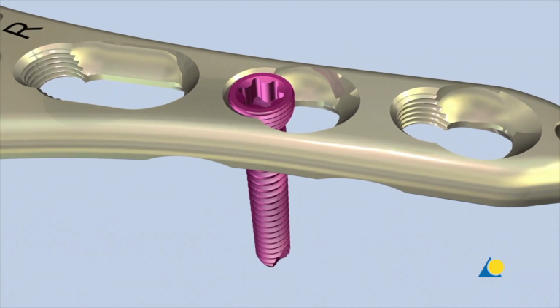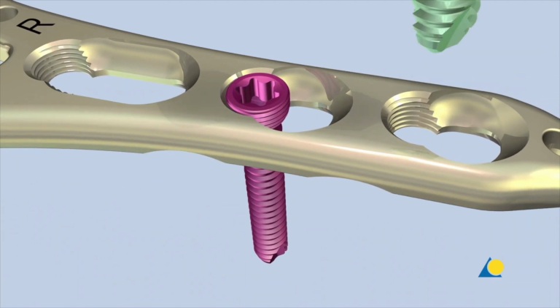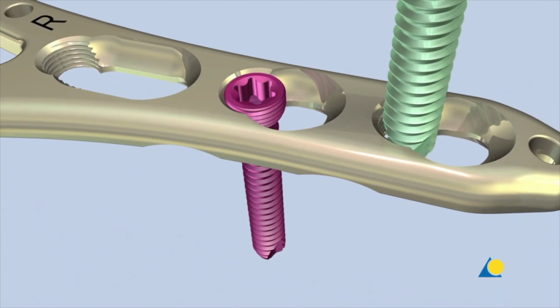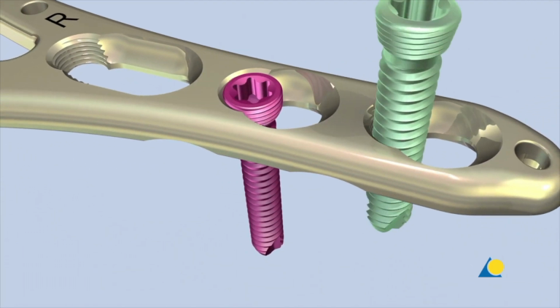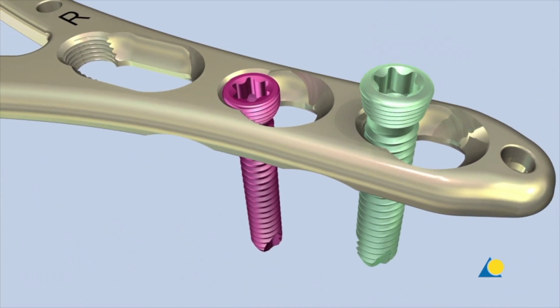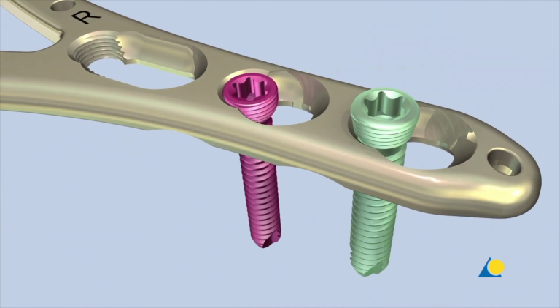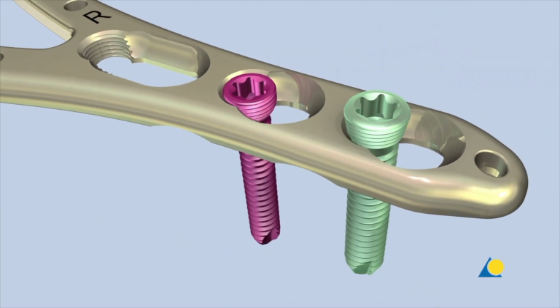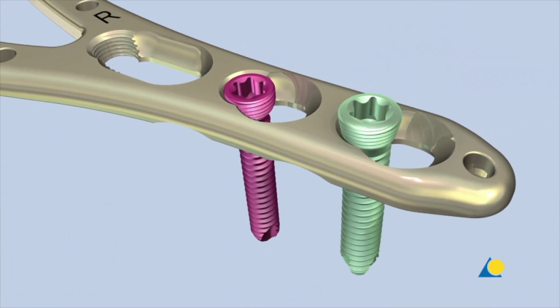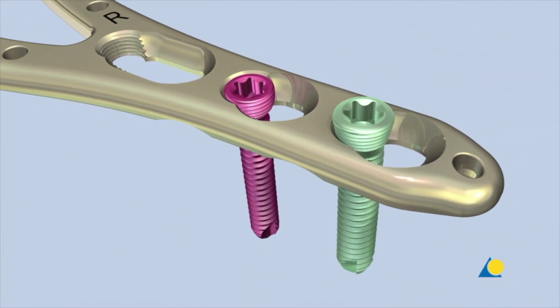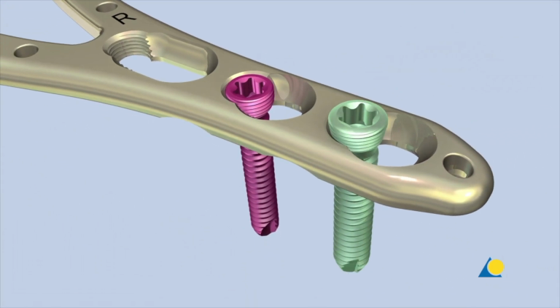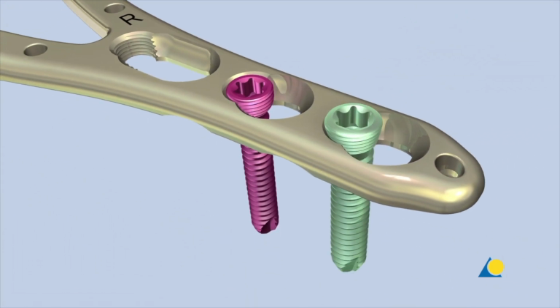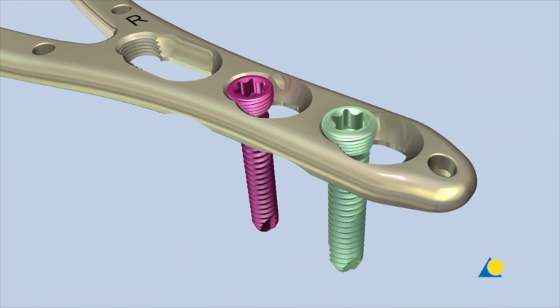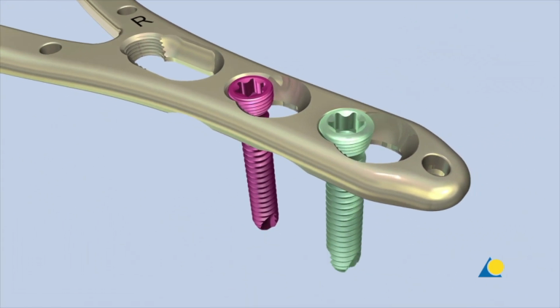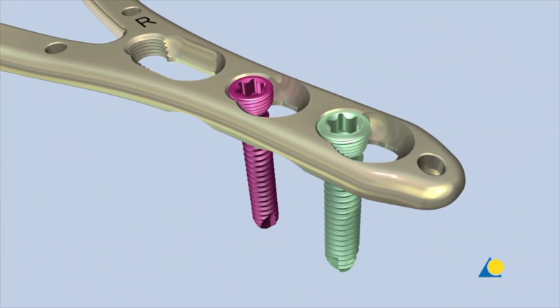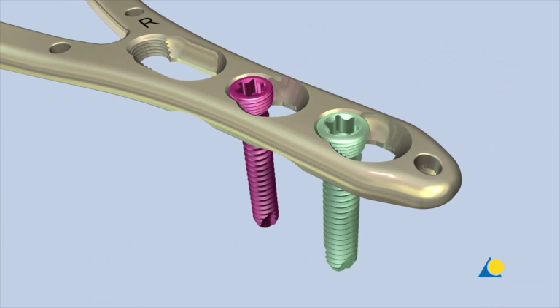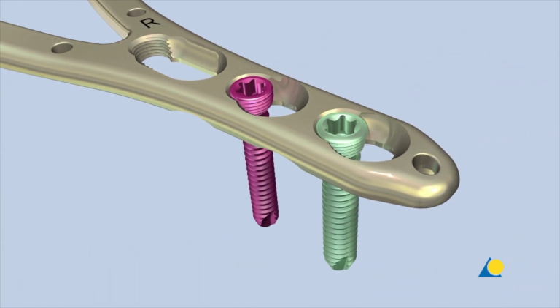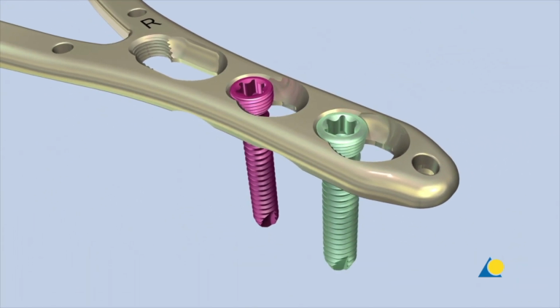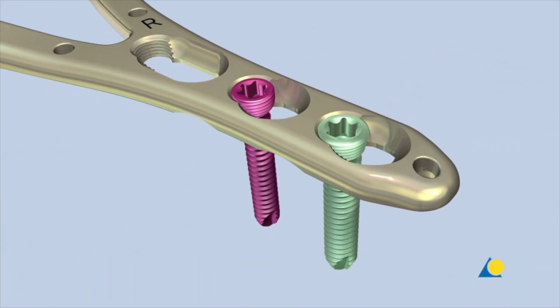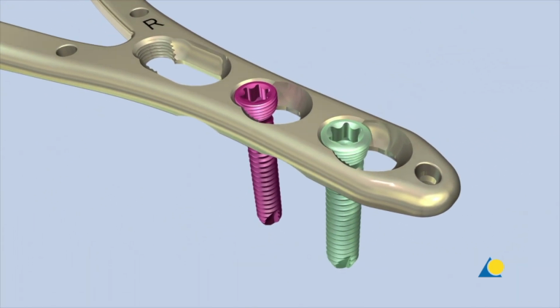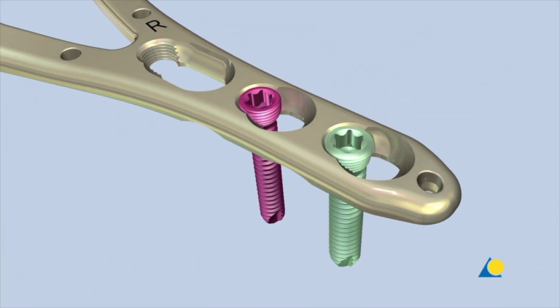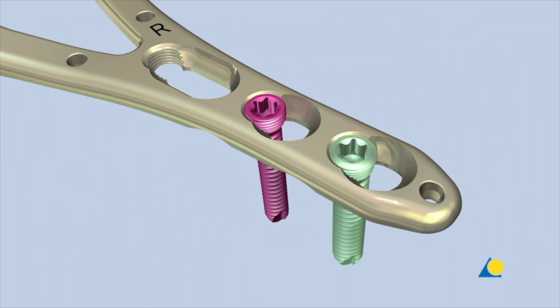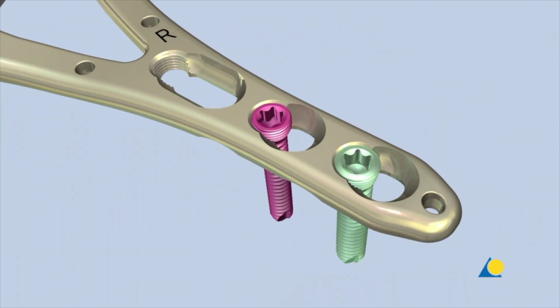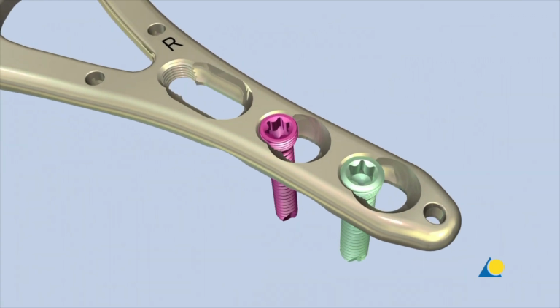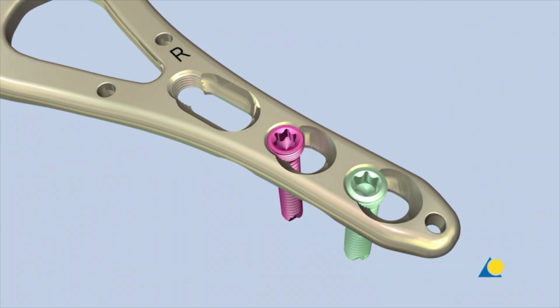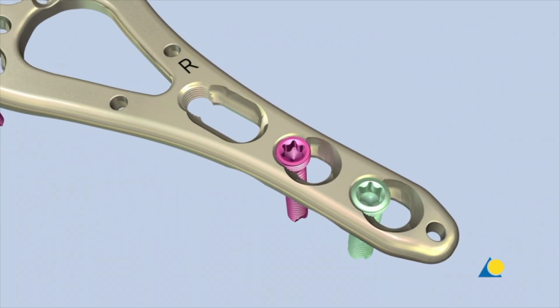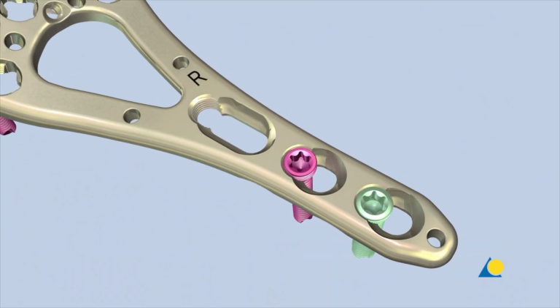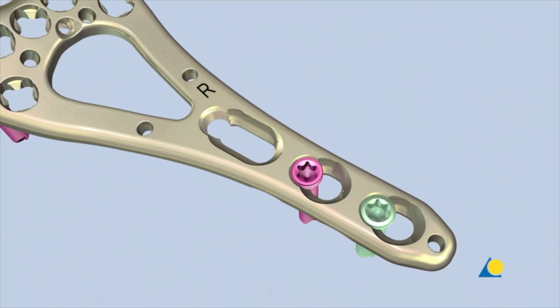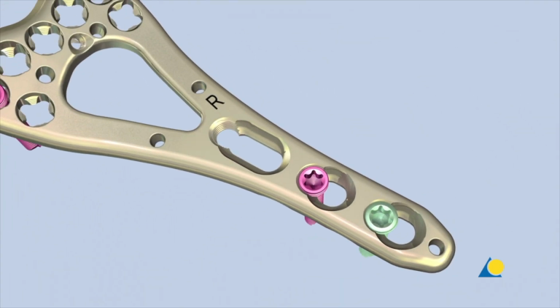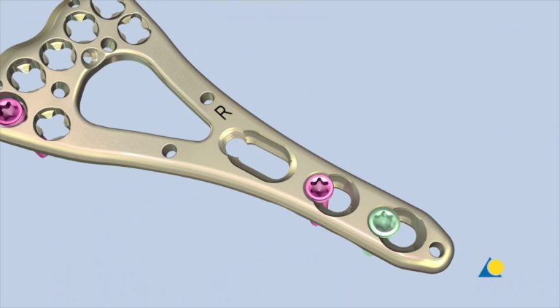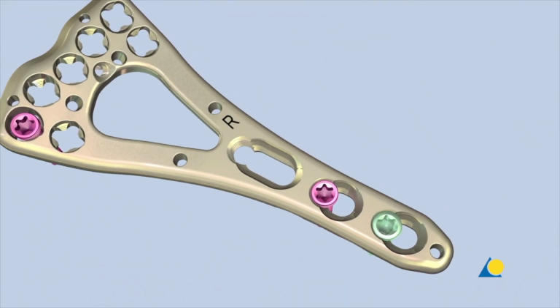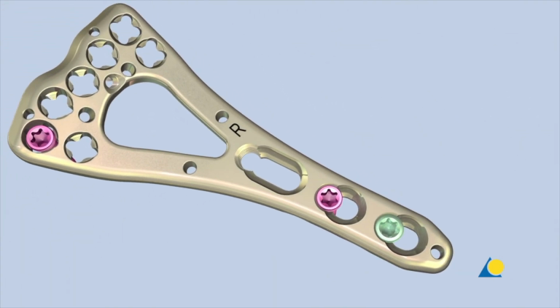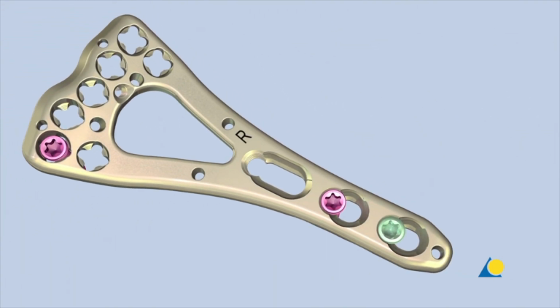The standard locking screw can only be inserted at a fixed angle and only in the threaded portion of the combi plate holes.